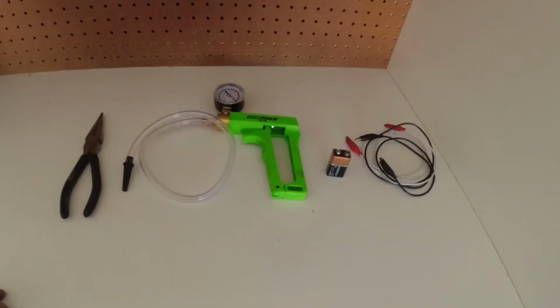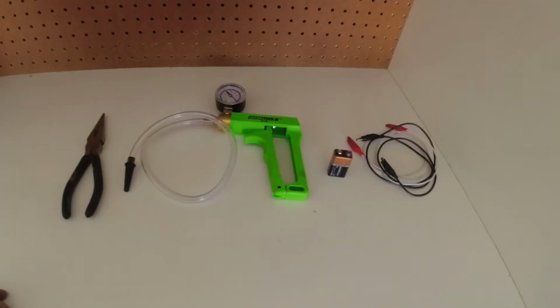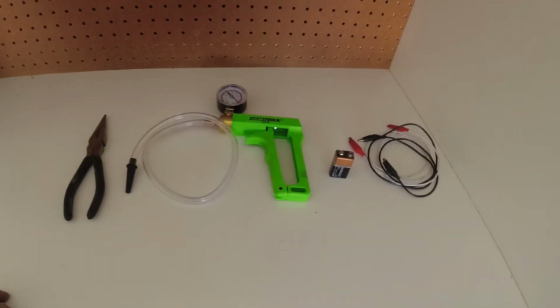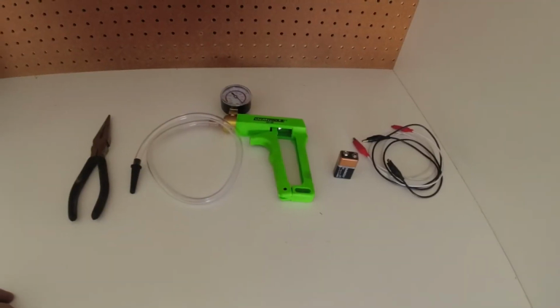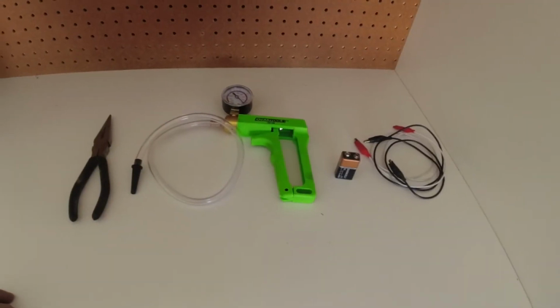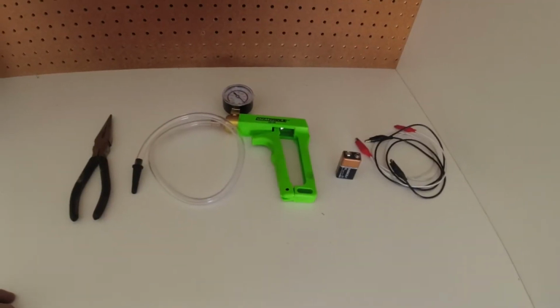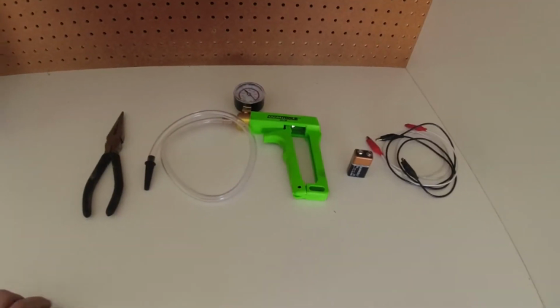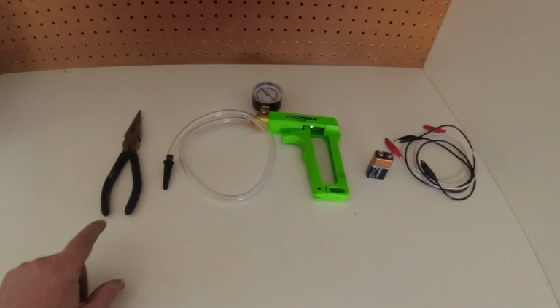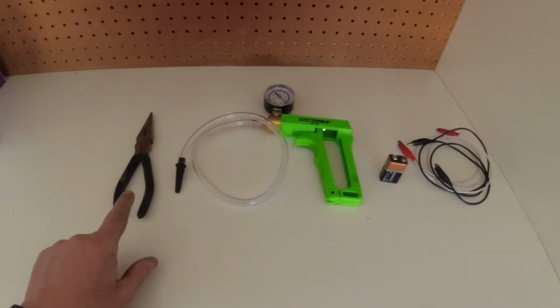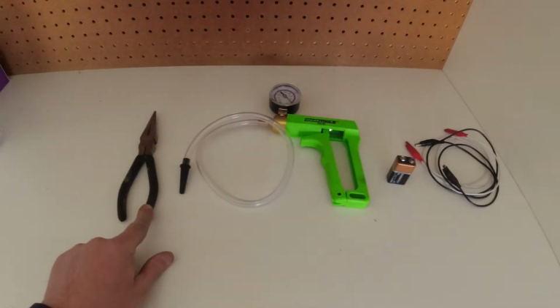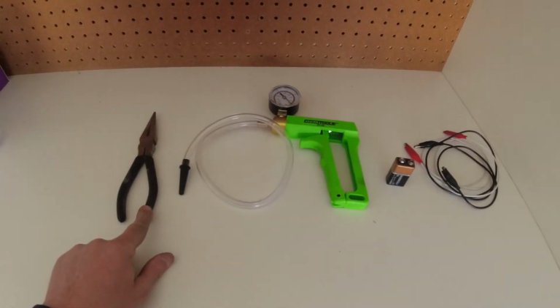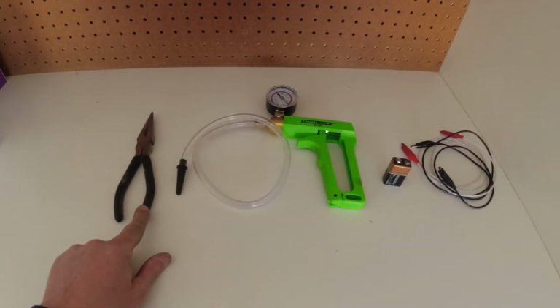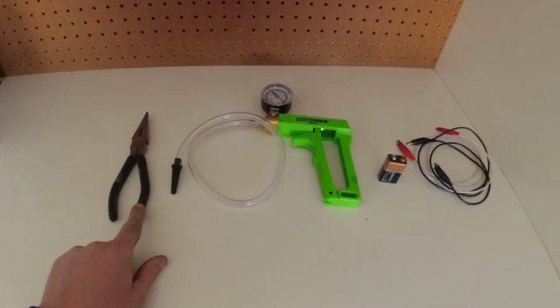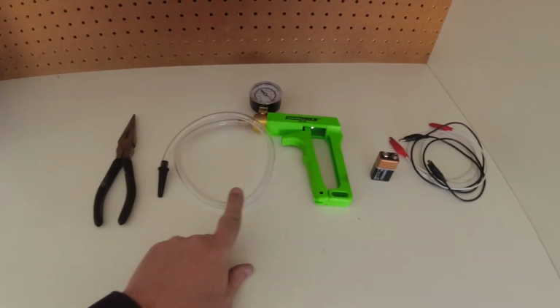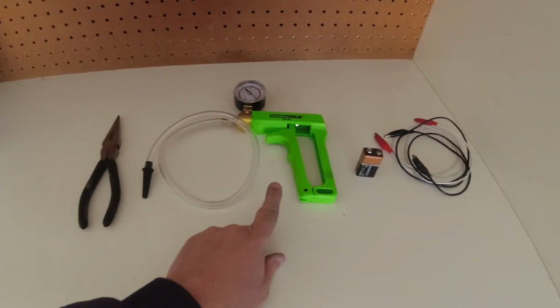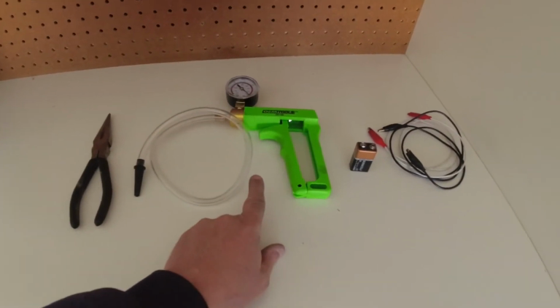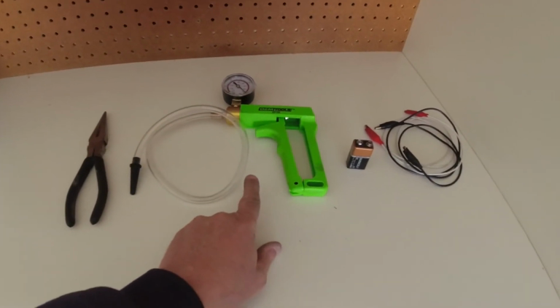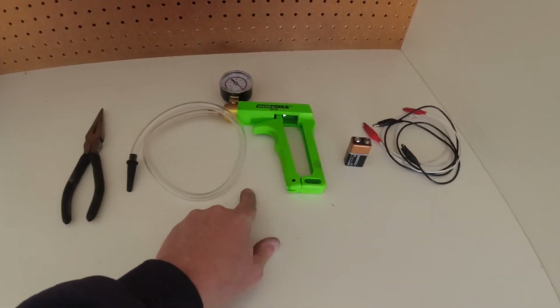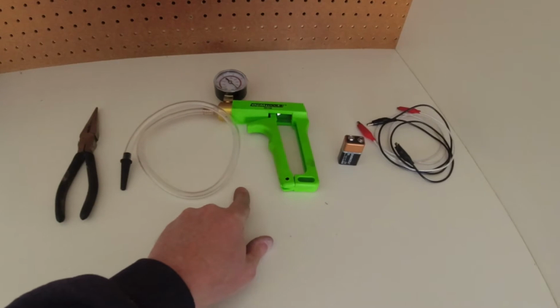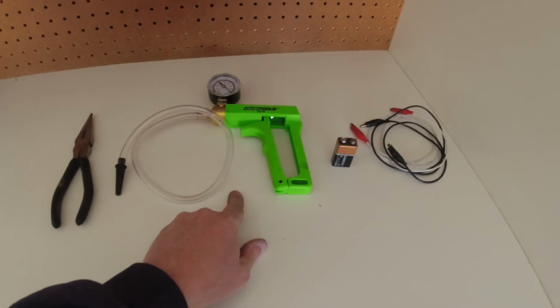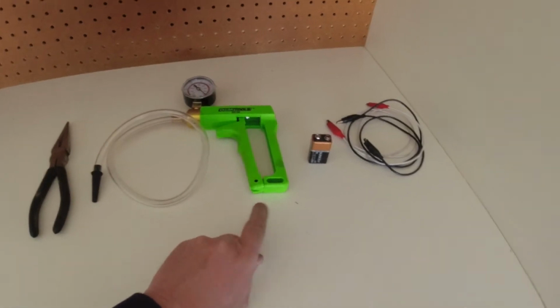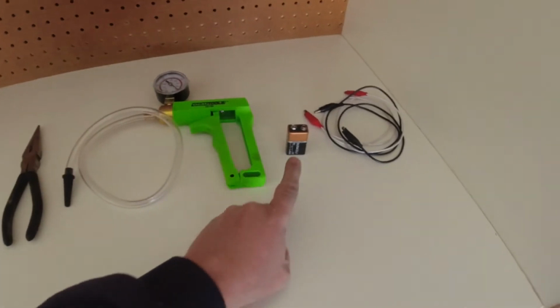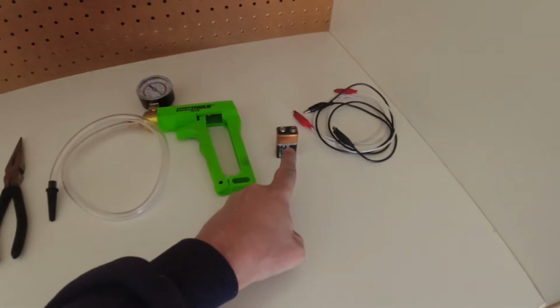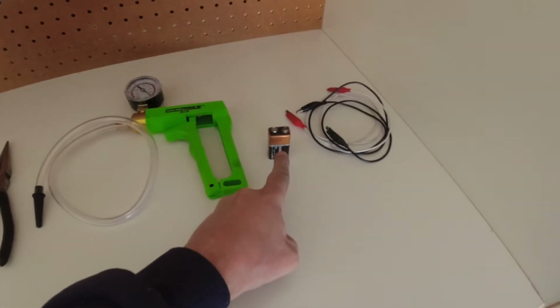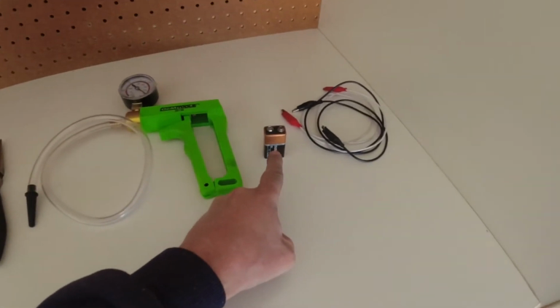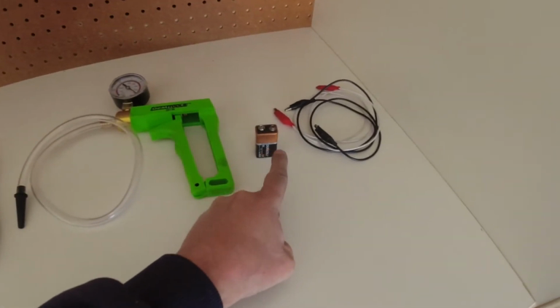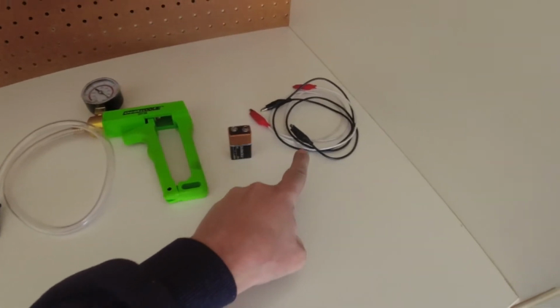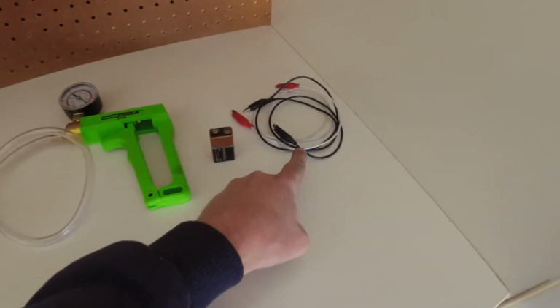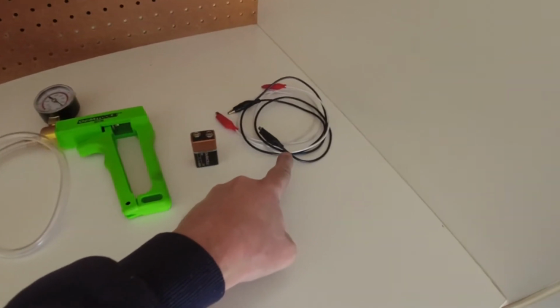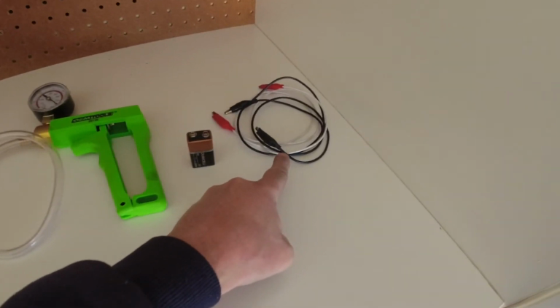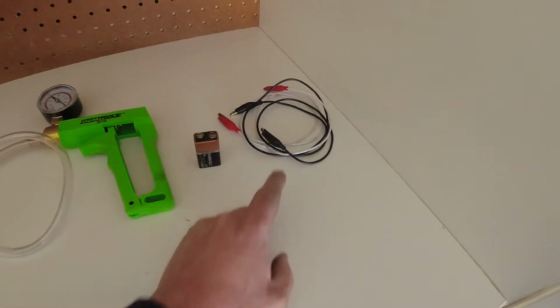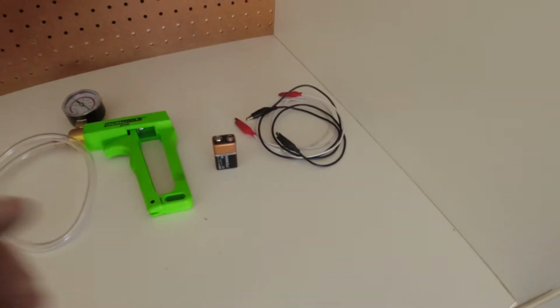Here are all the tools that I used: needlenose pliers, vacuum gauge, nine volt battery, and two test leads.